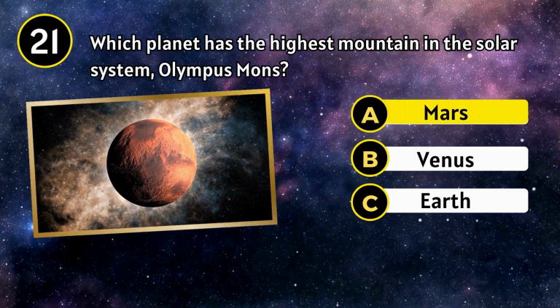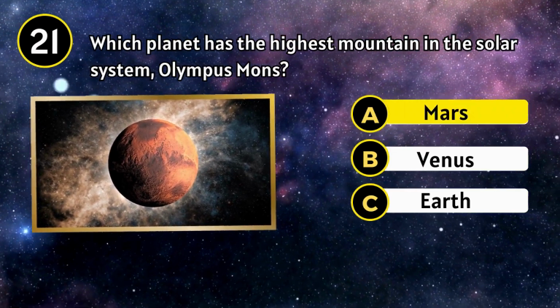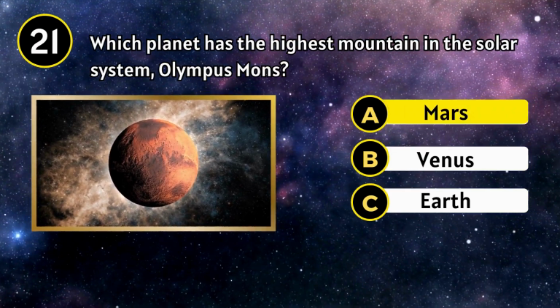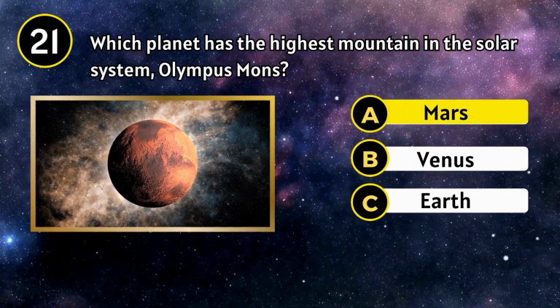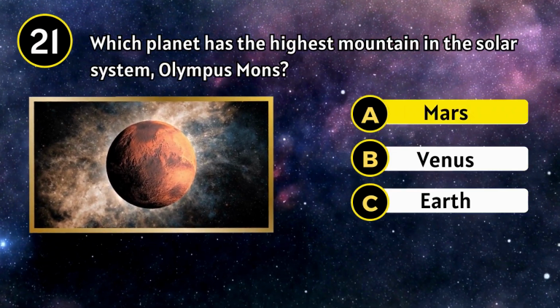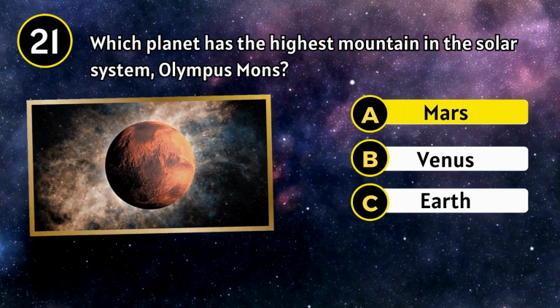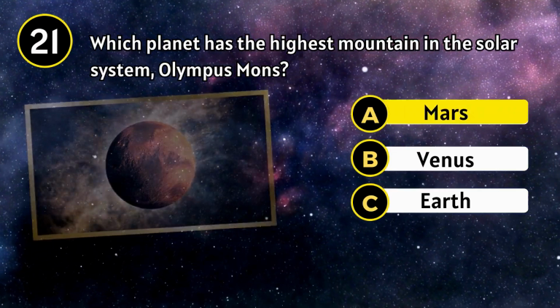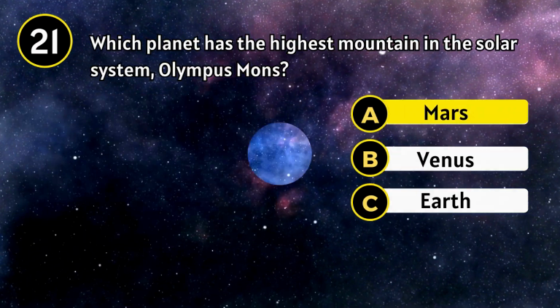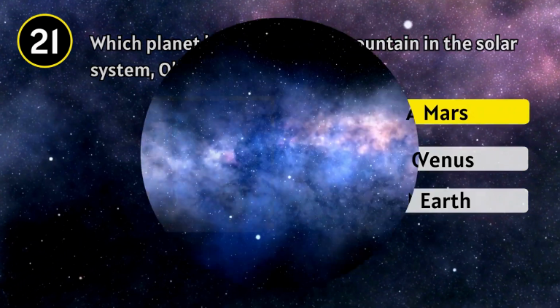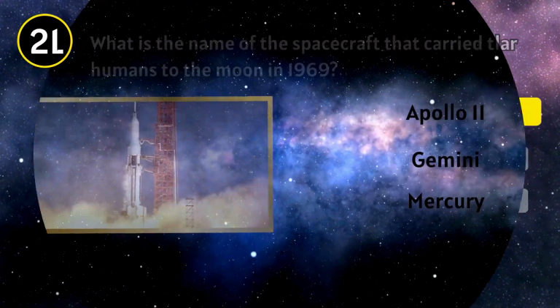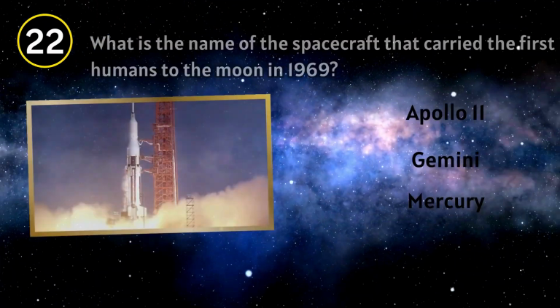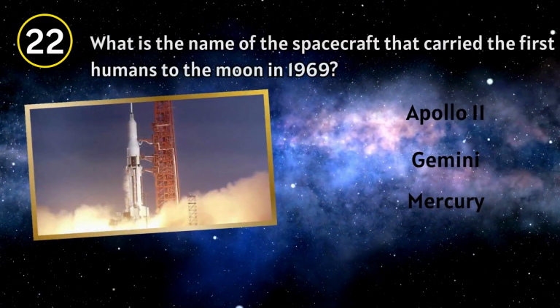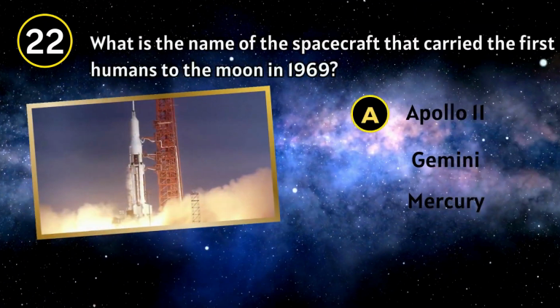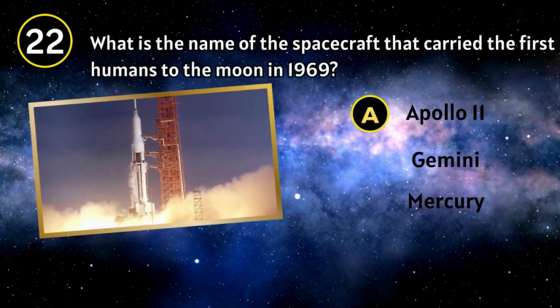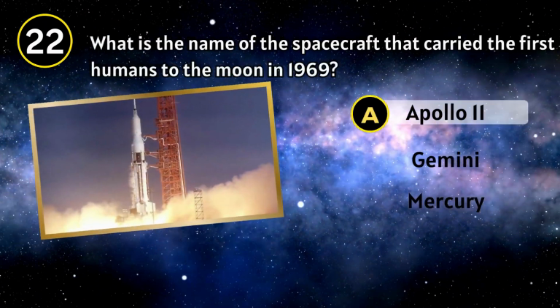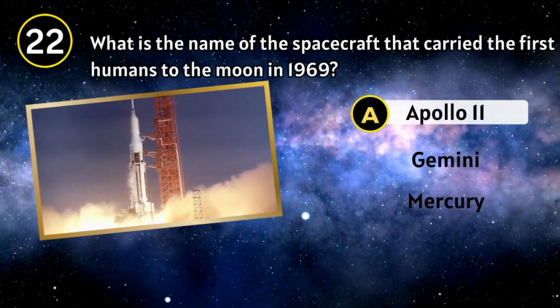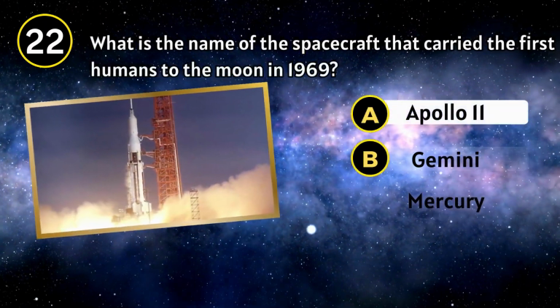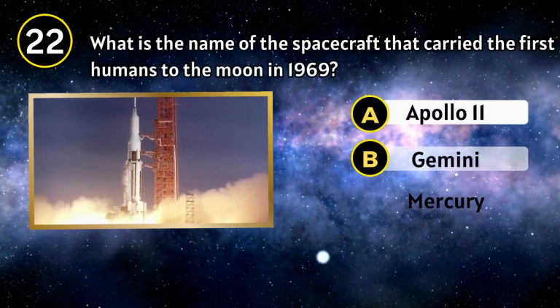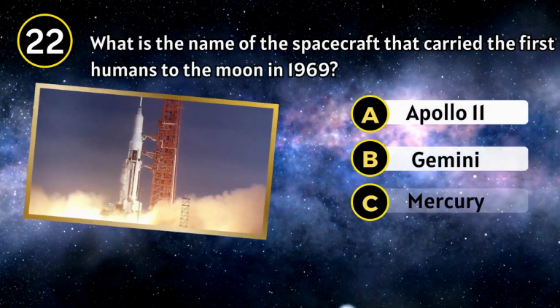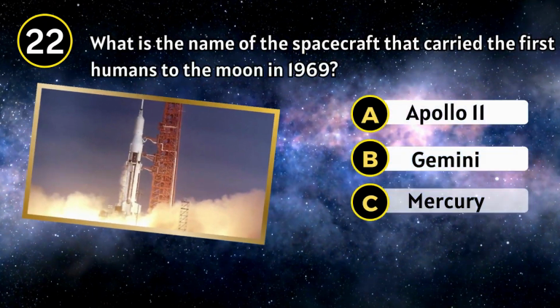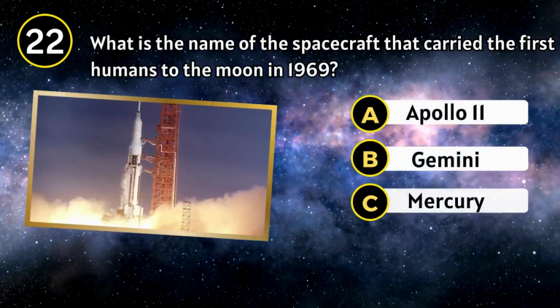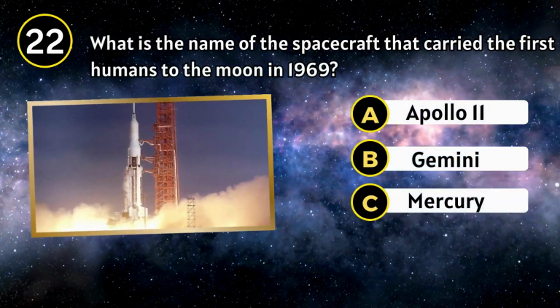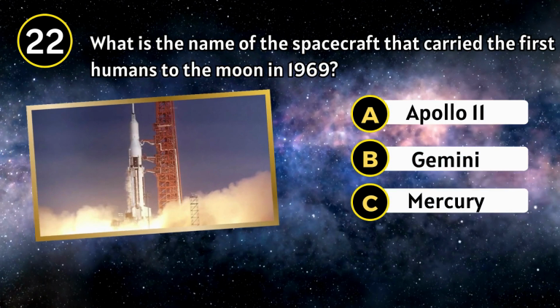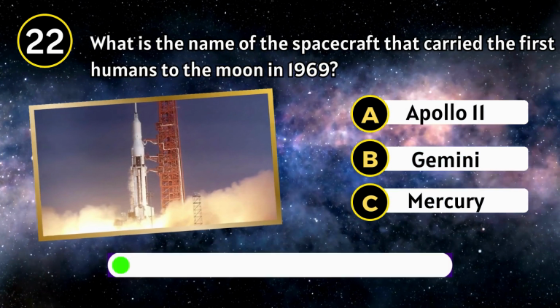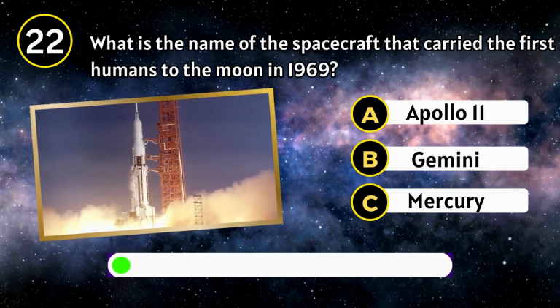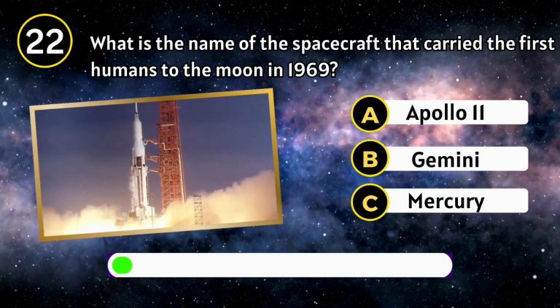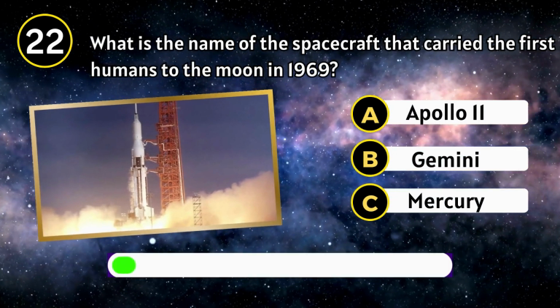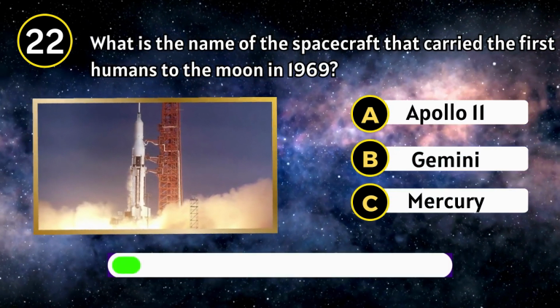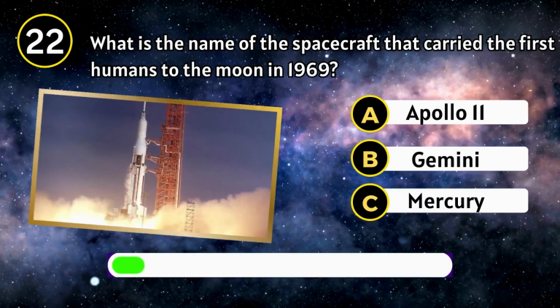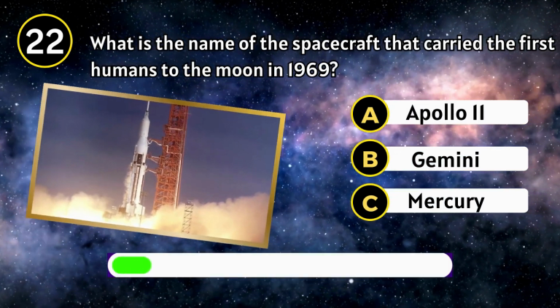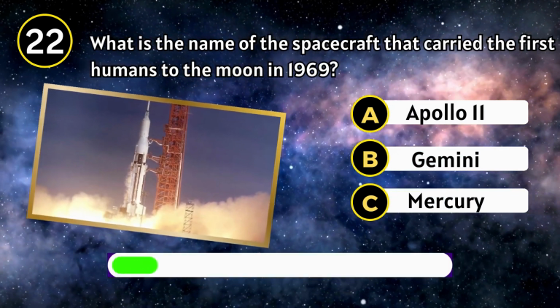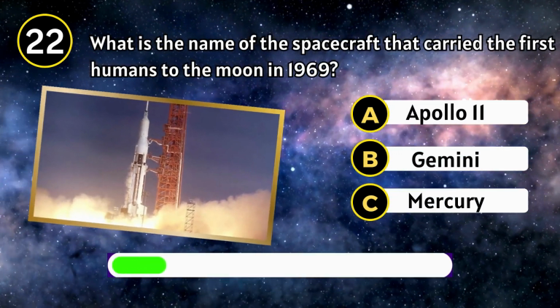Mars. What is the name of the spacecraft that carried the first humans to the moon in 1969?